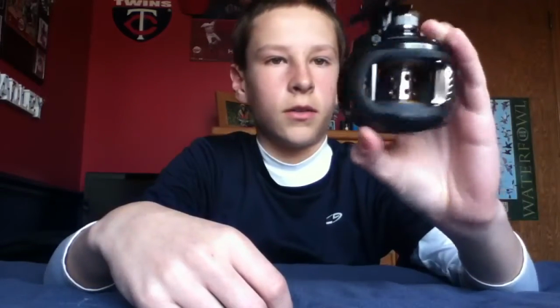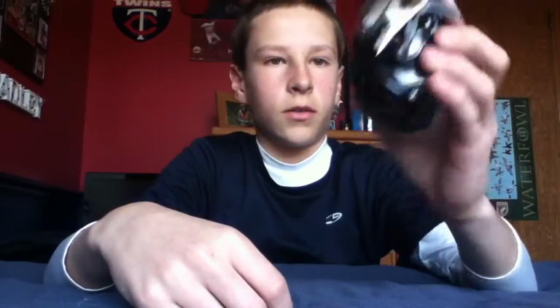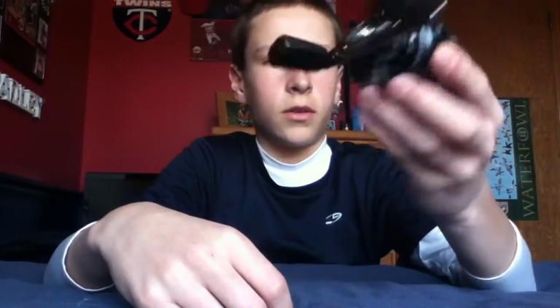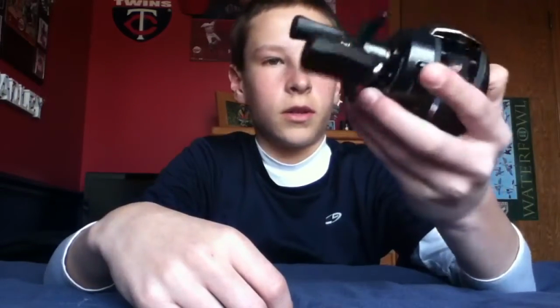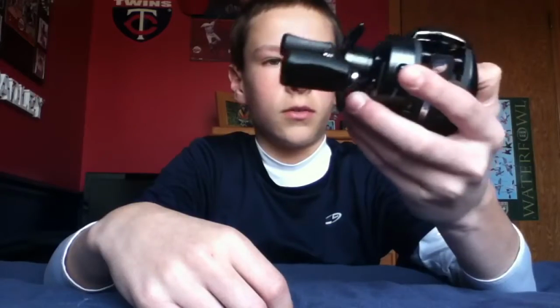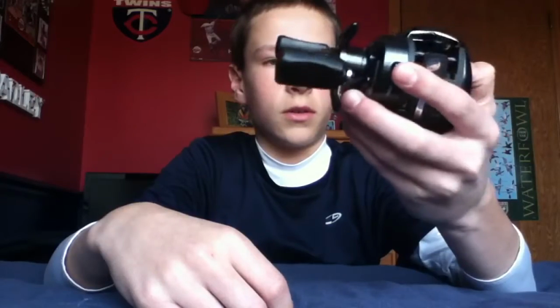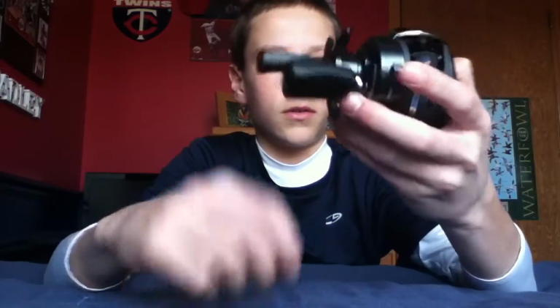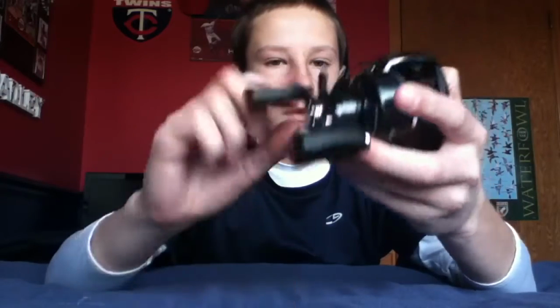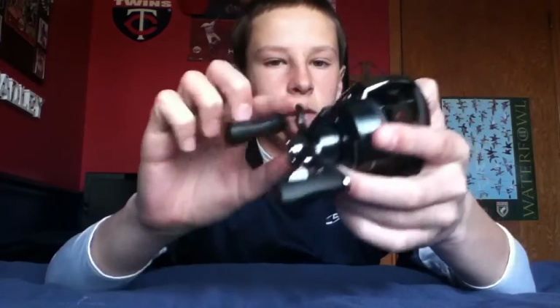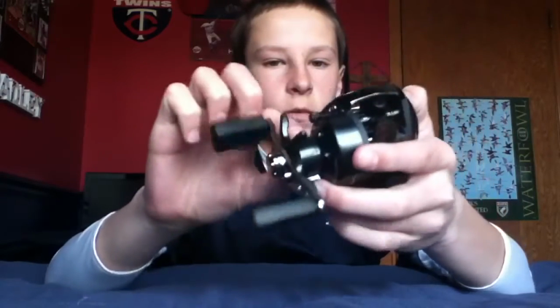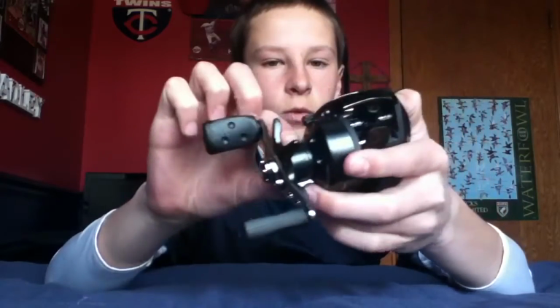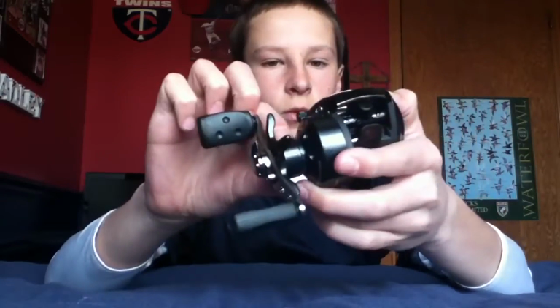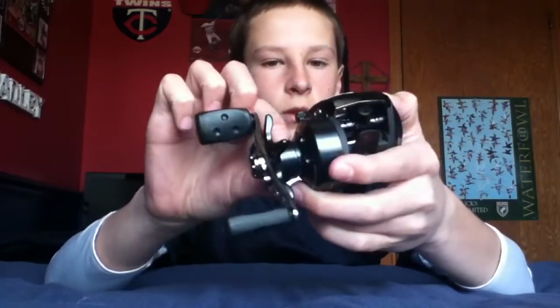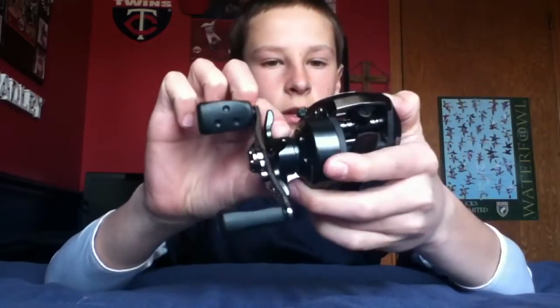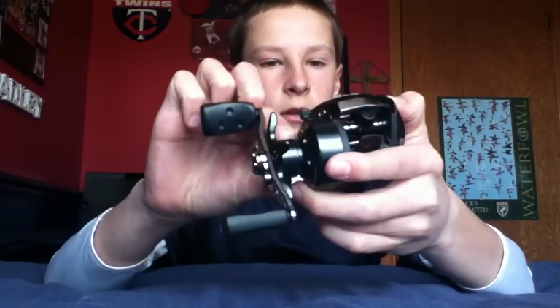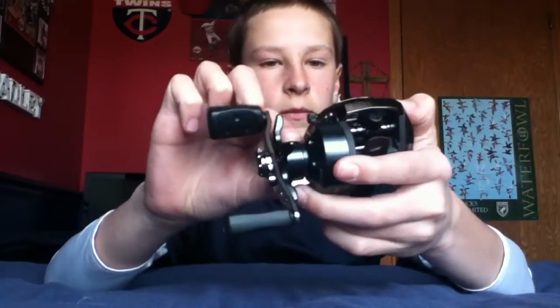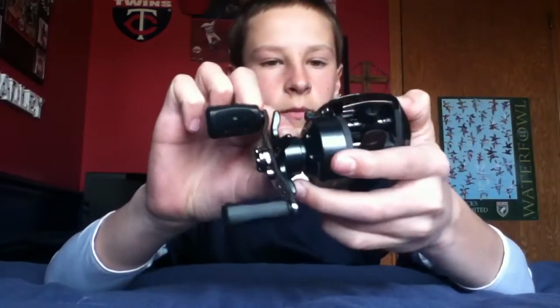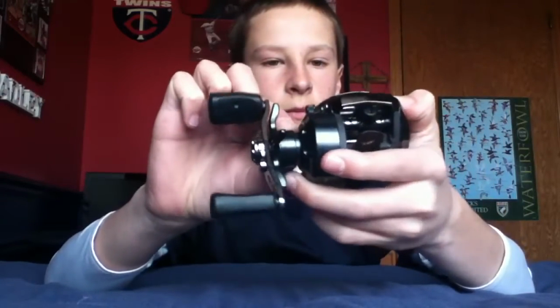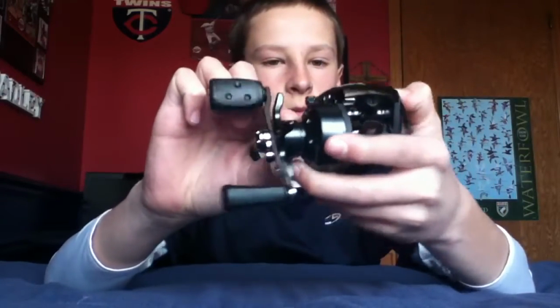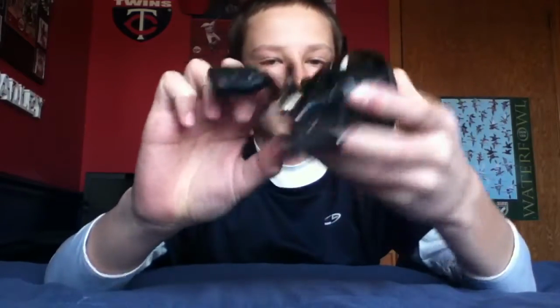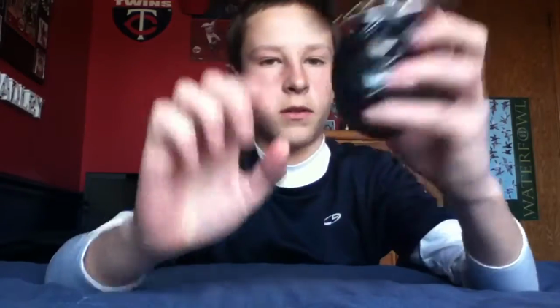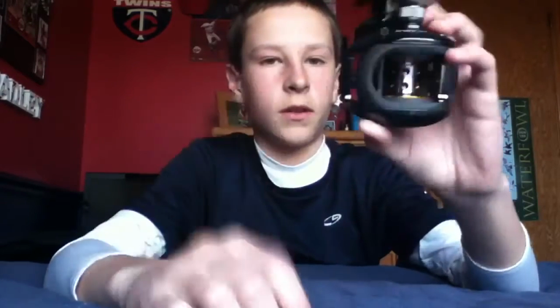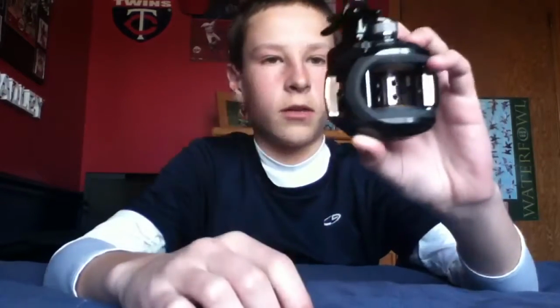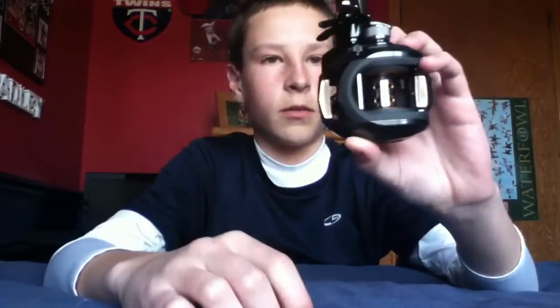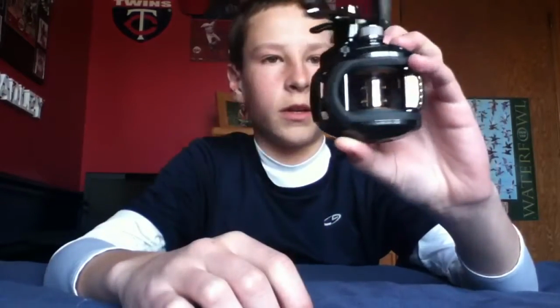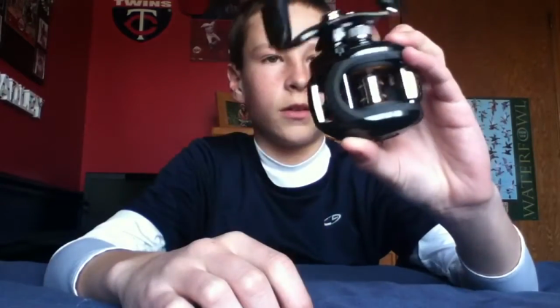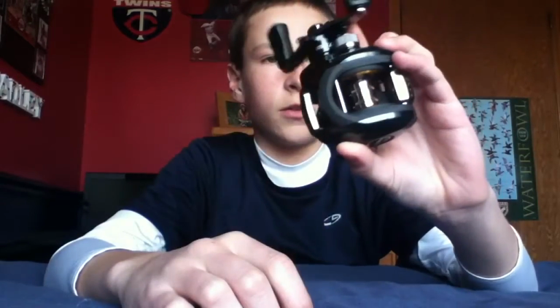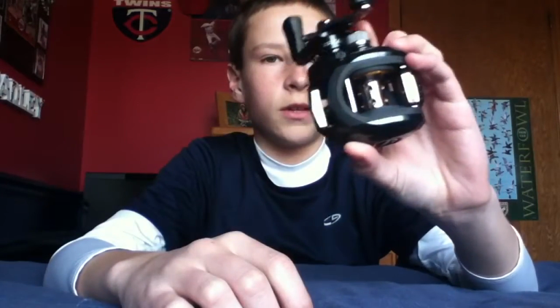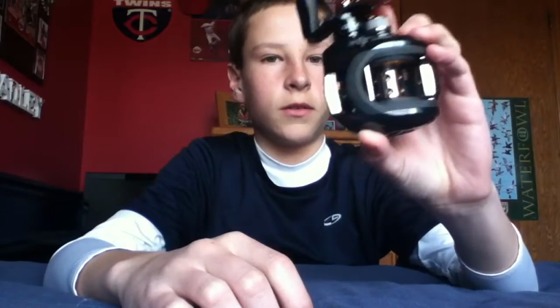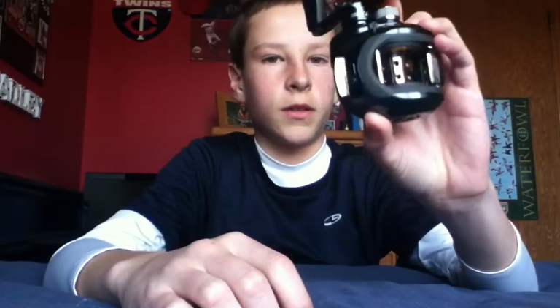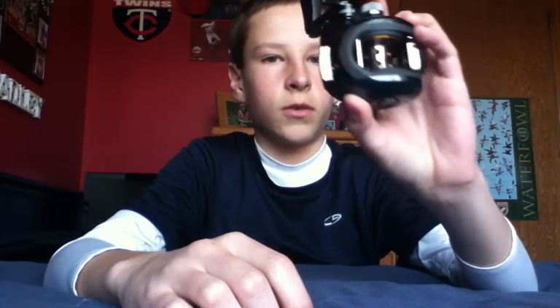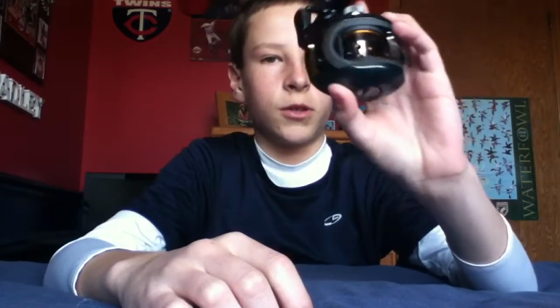This is a really nice reel. It's very smooth and I recommend it to all you guys. Thanks for watching.